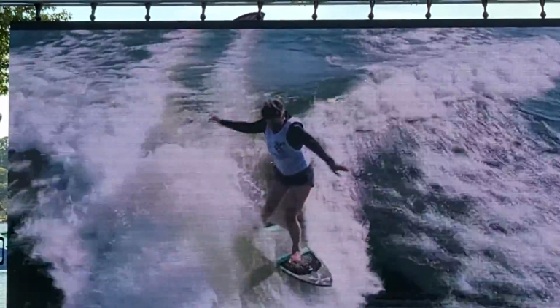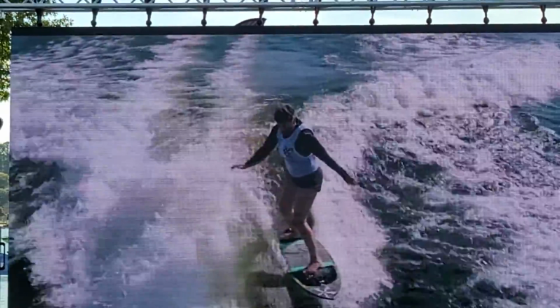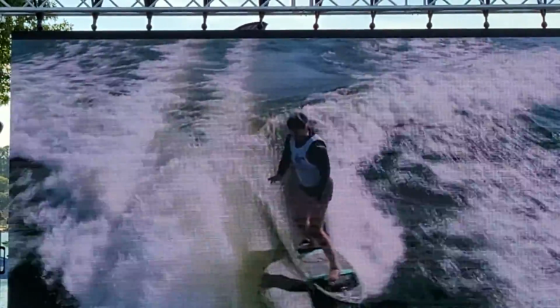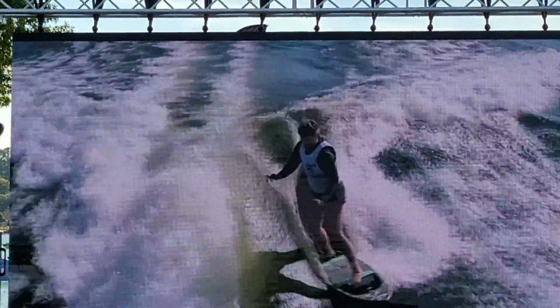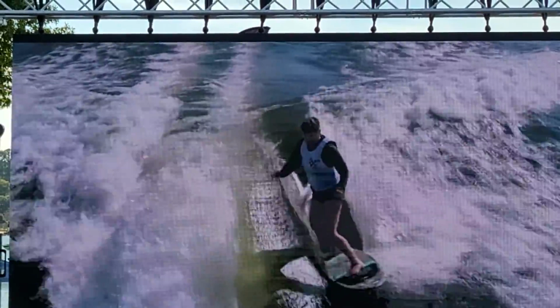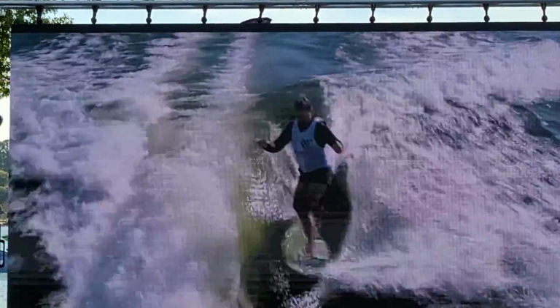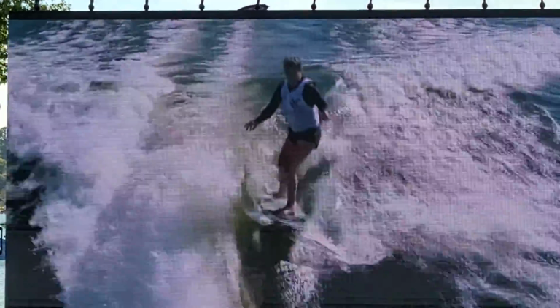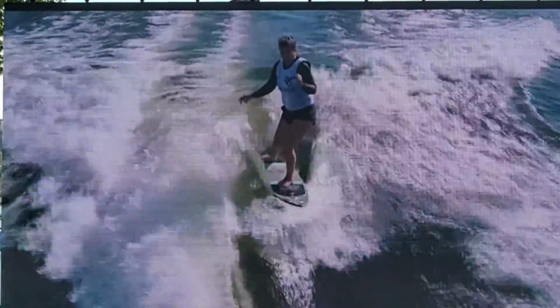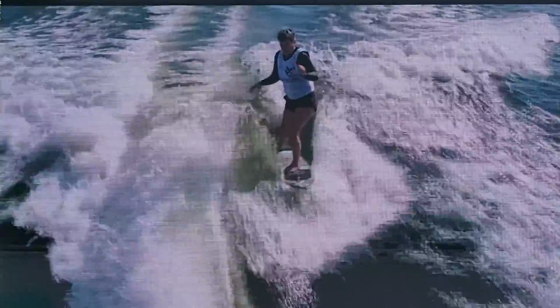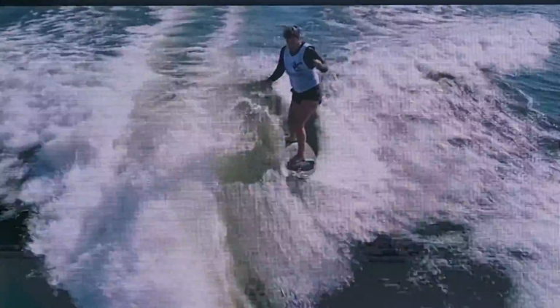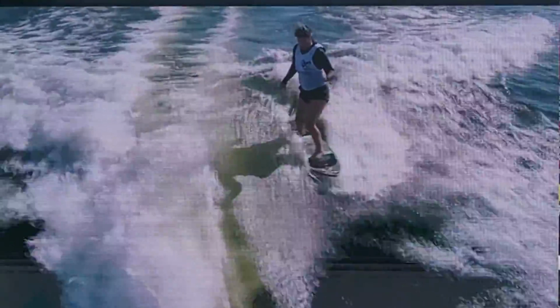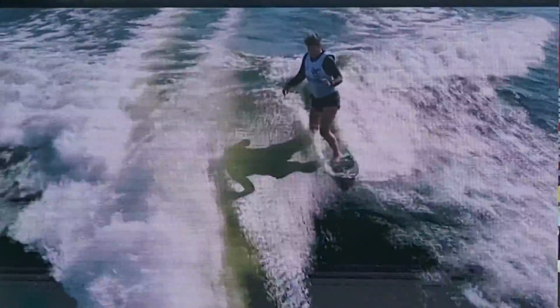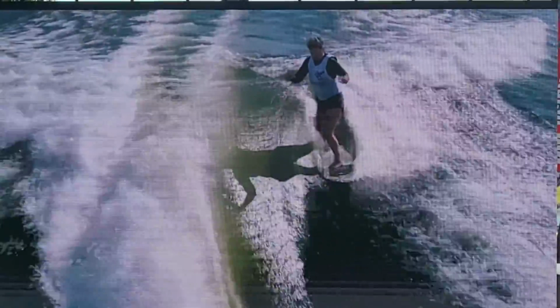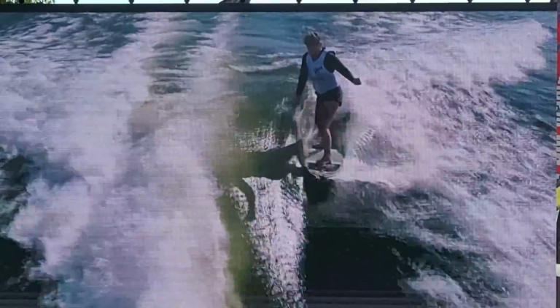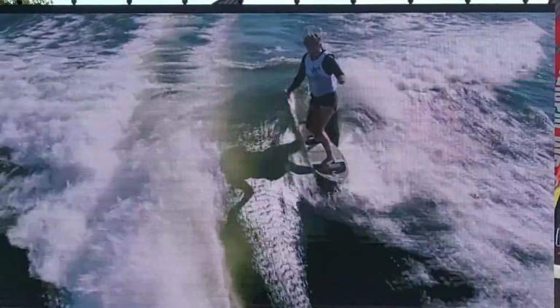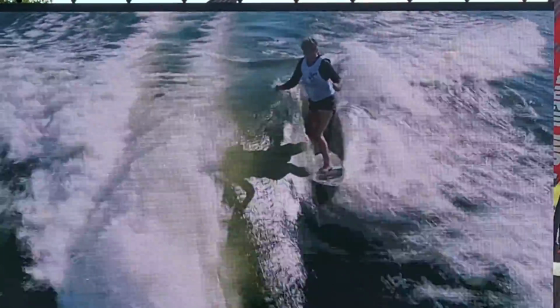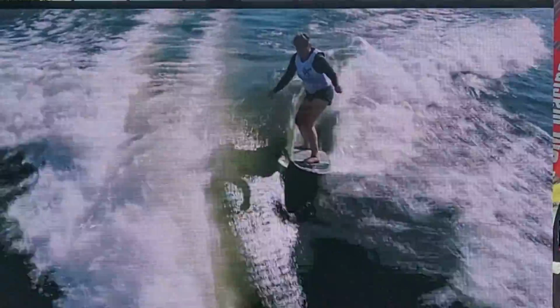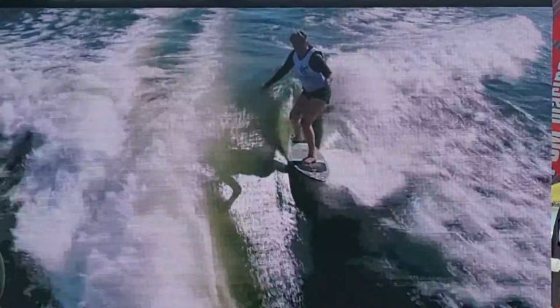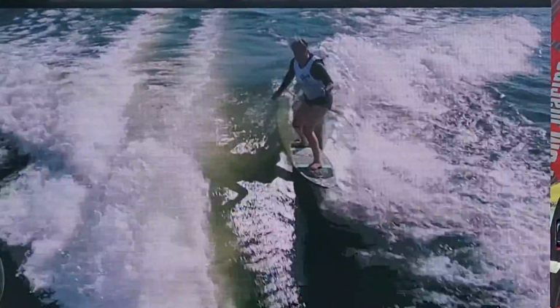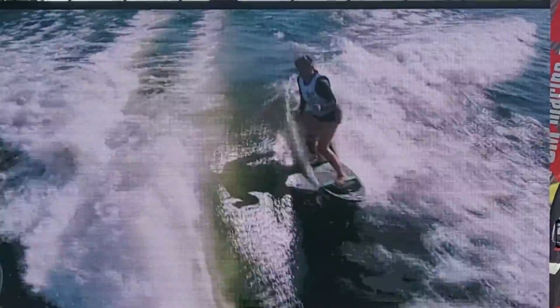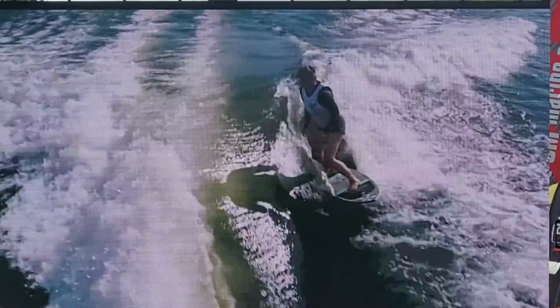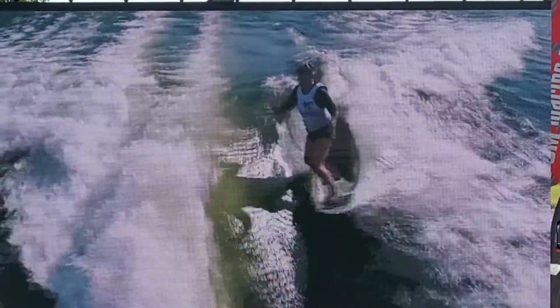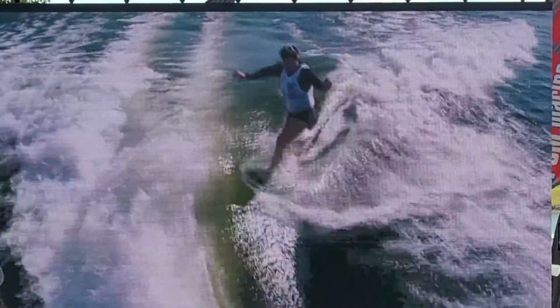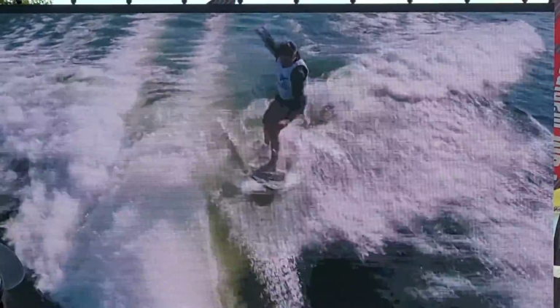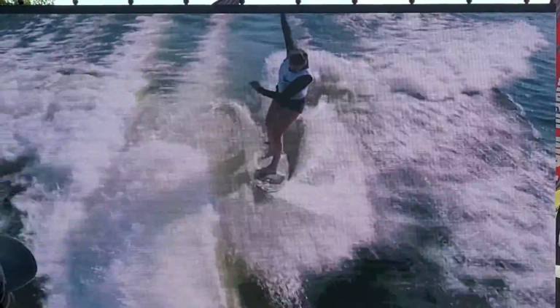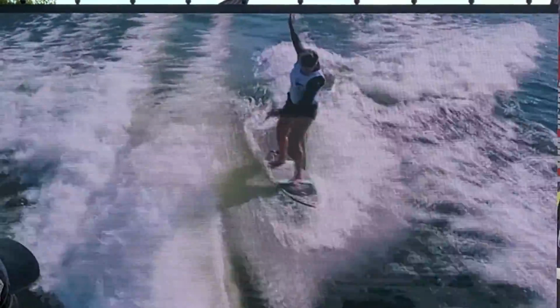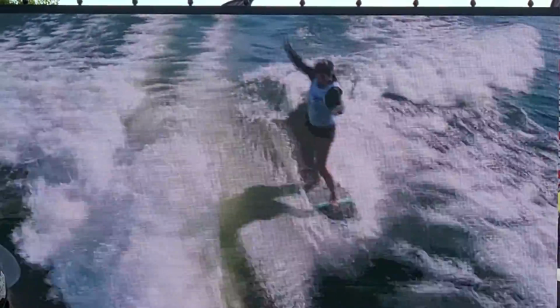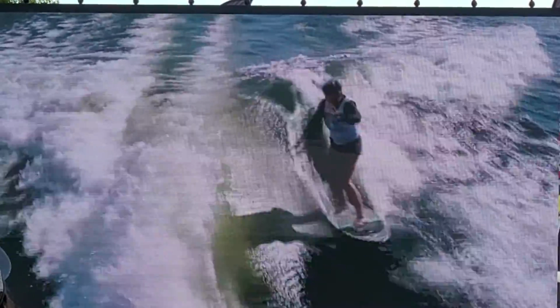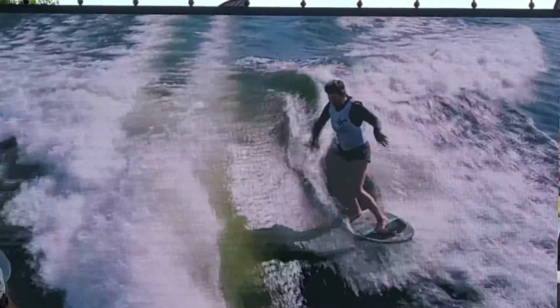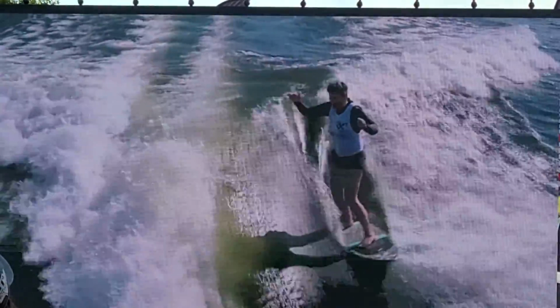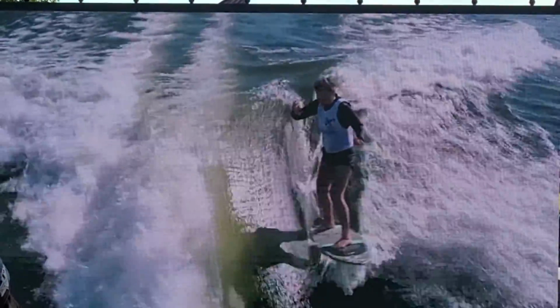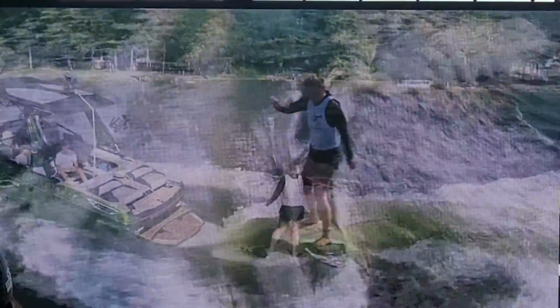Look at the nice tail slide — you can see that. I like that. Doing some steeze on it. Yeah, absolutely. Getting buttery with it.